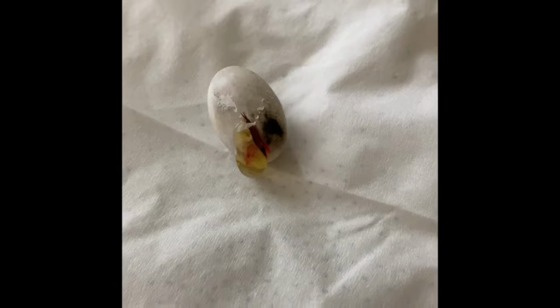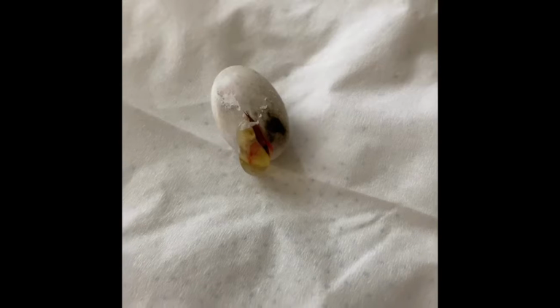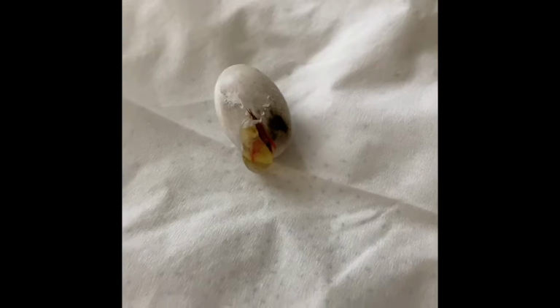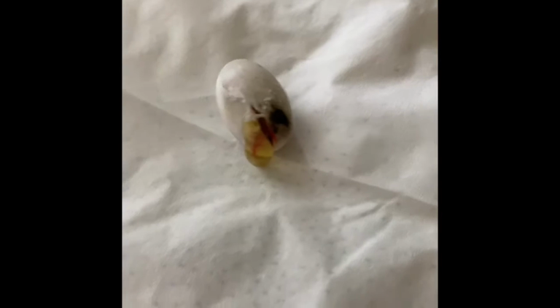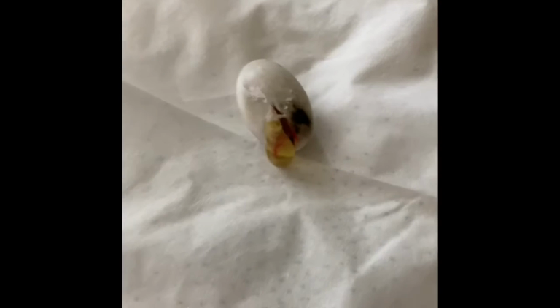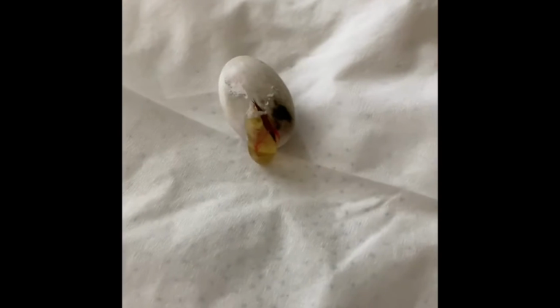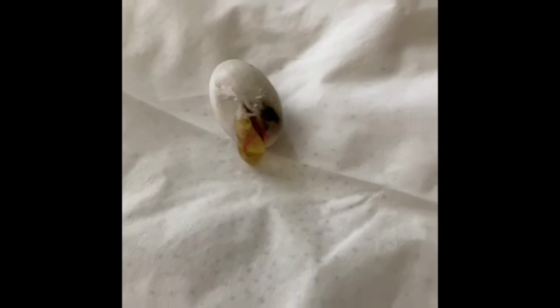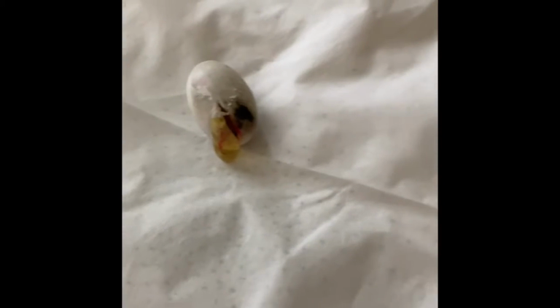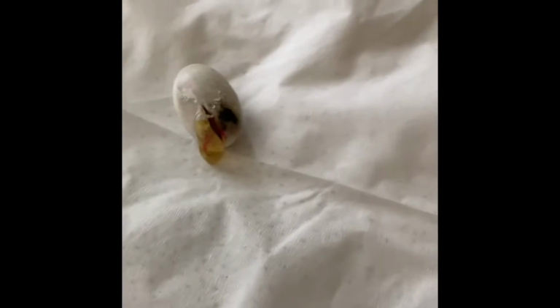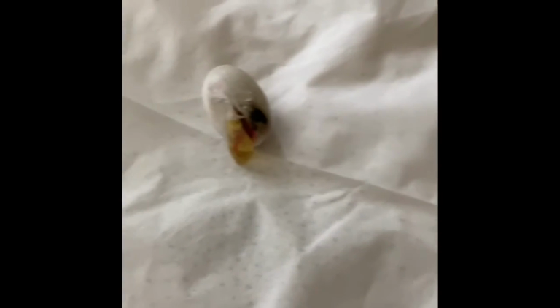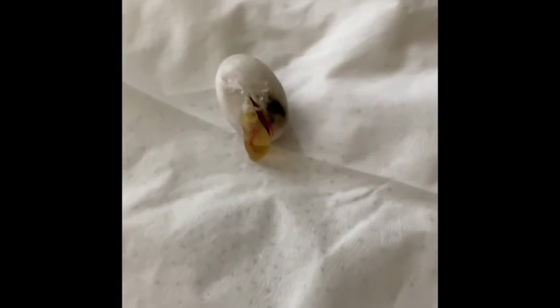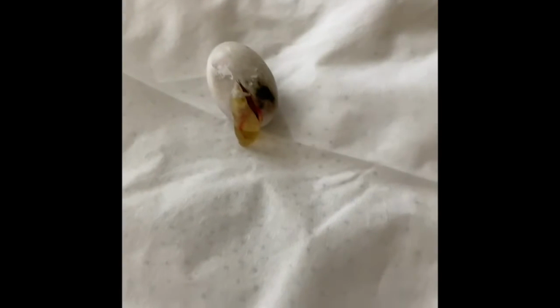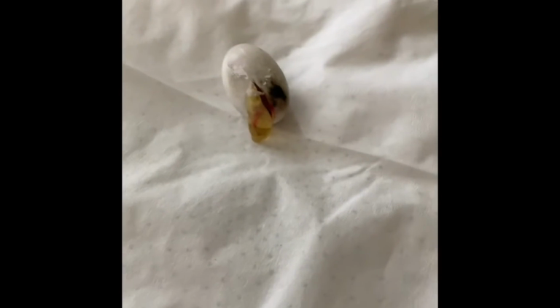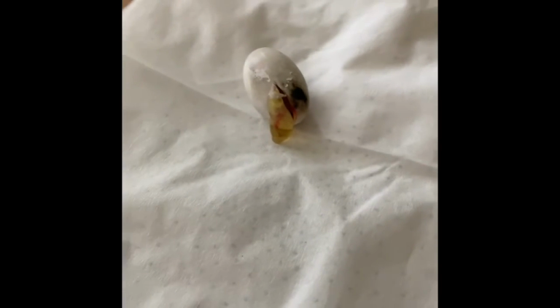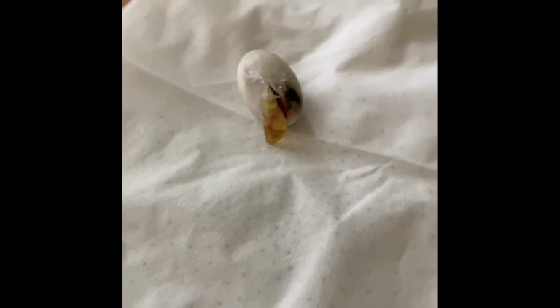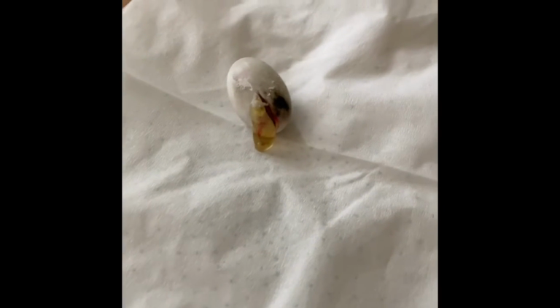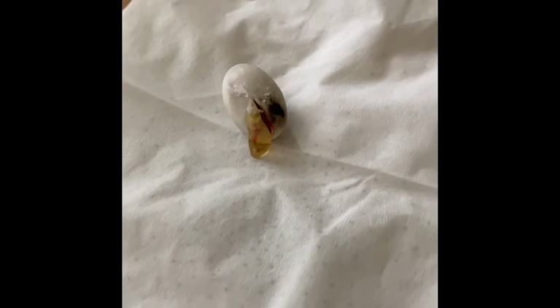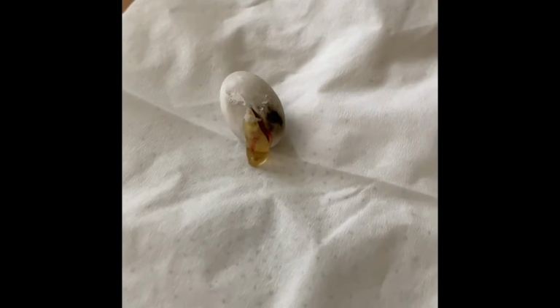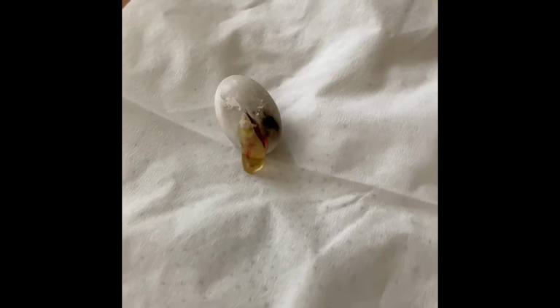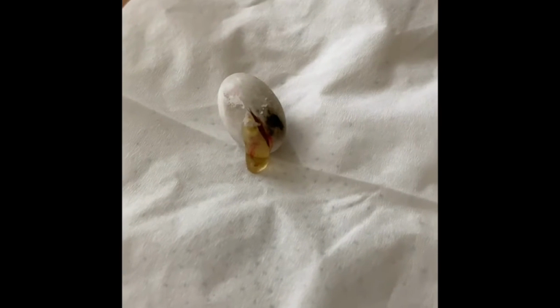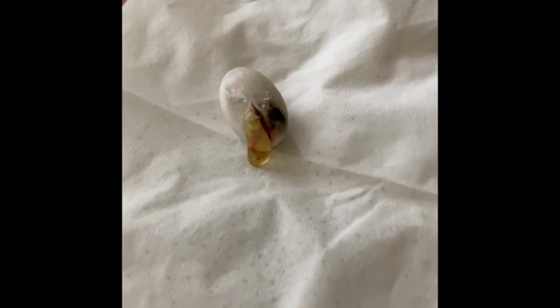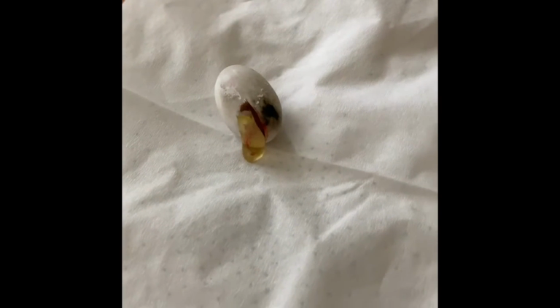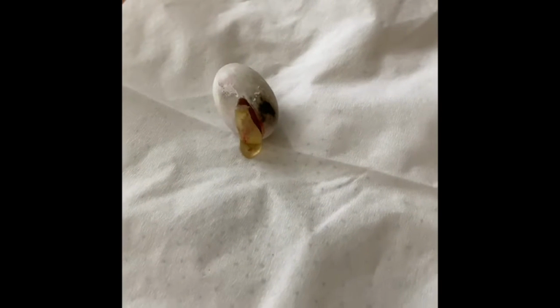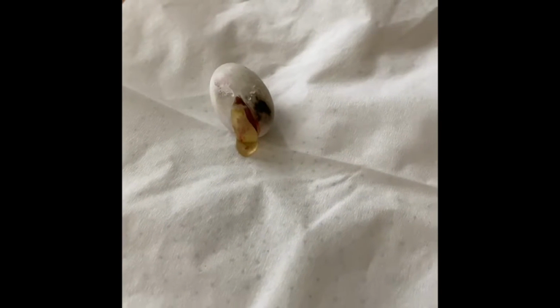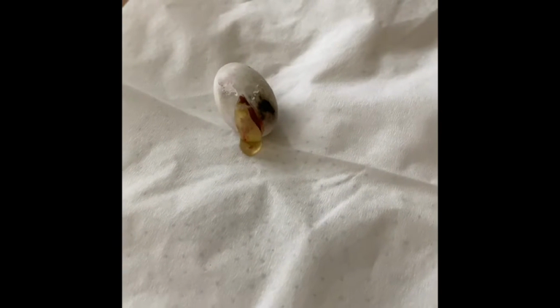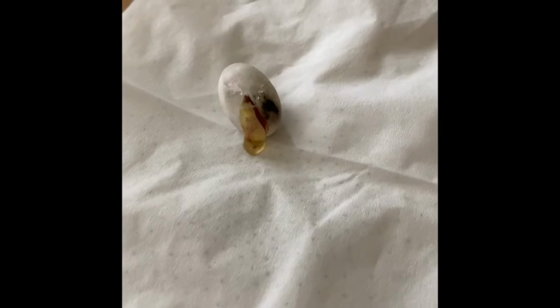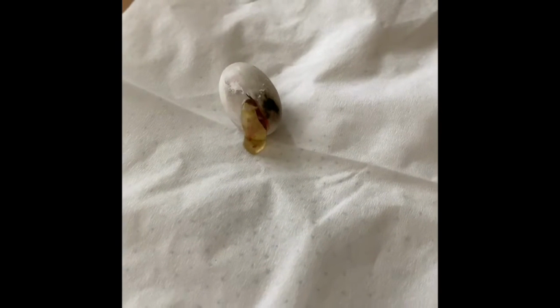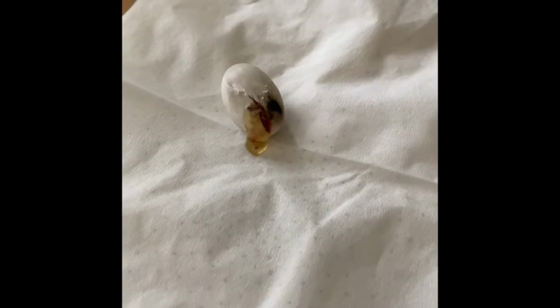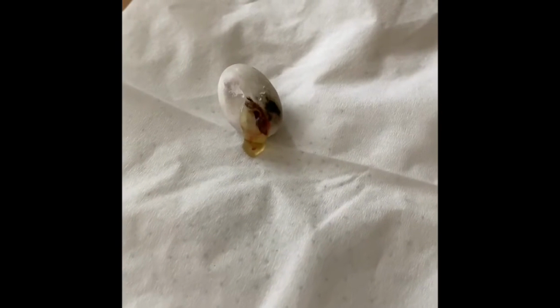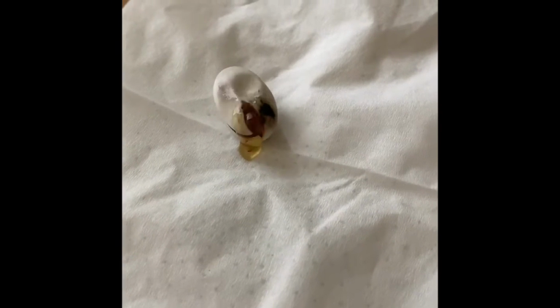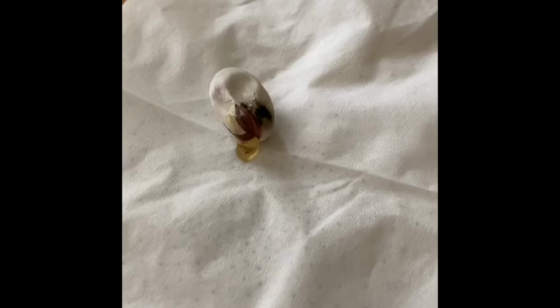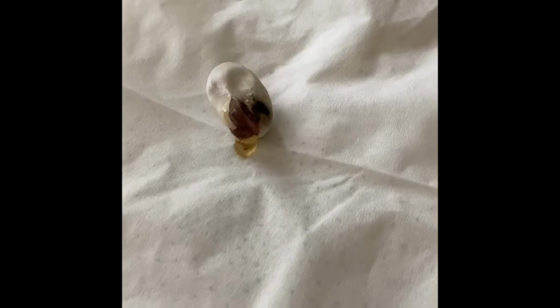Hi guys, today we are going to be watching my two lizards hatching and me setting up their cage.